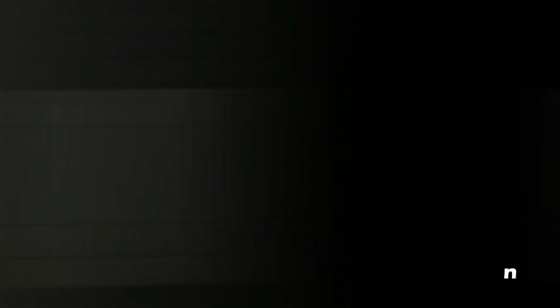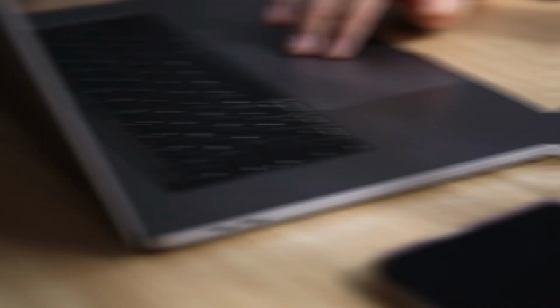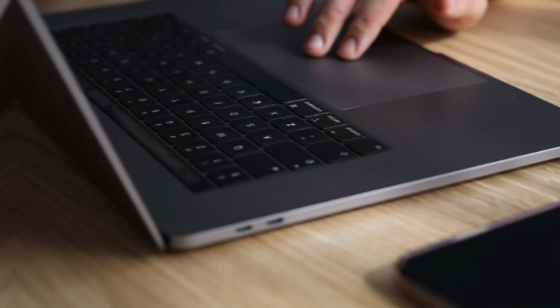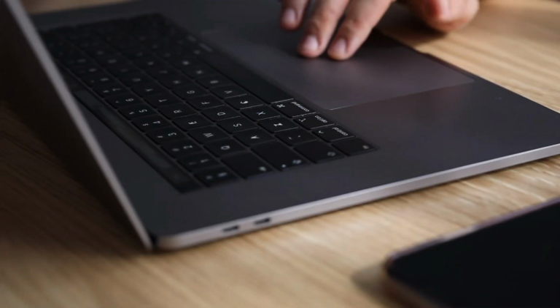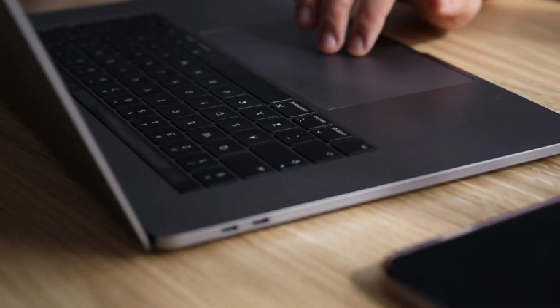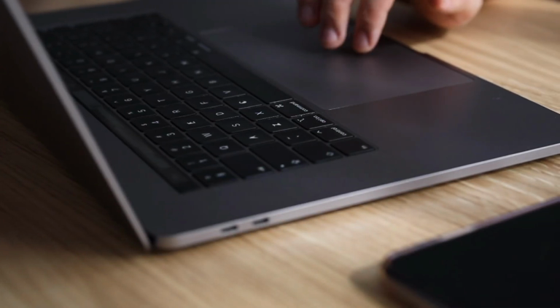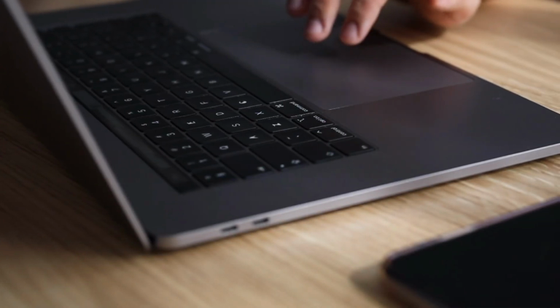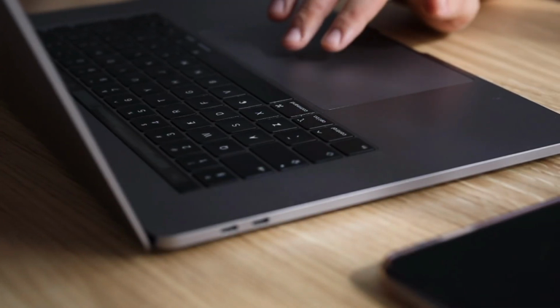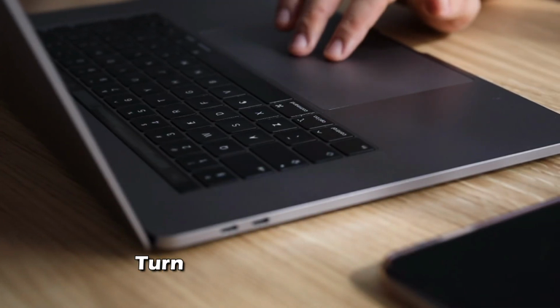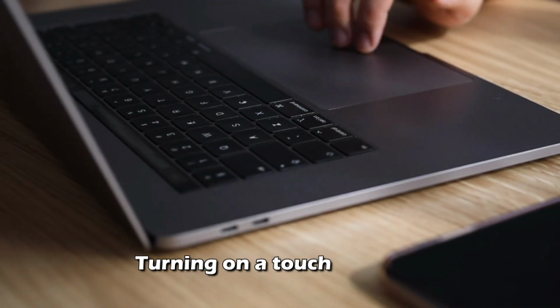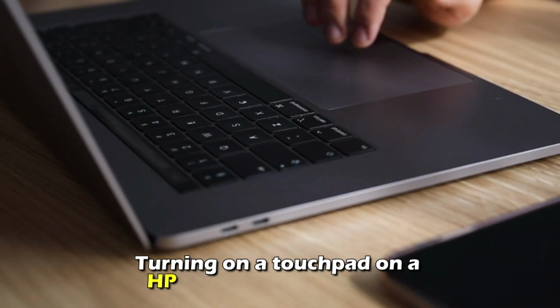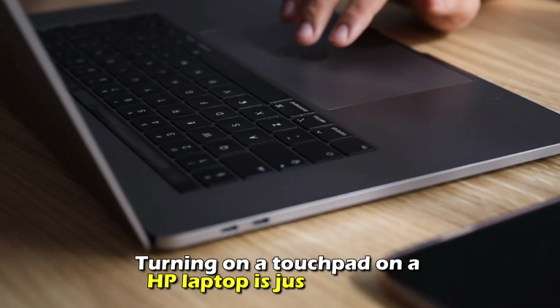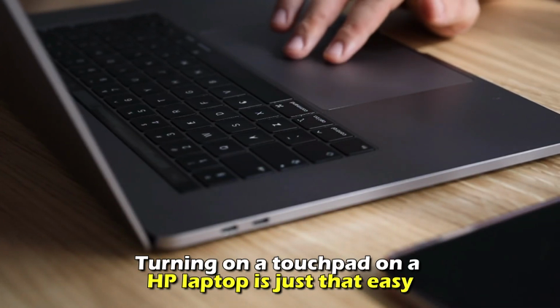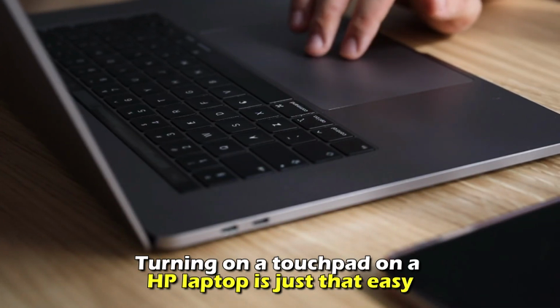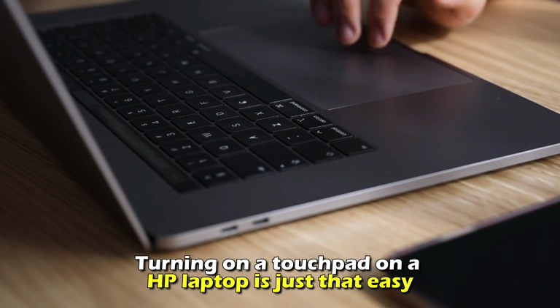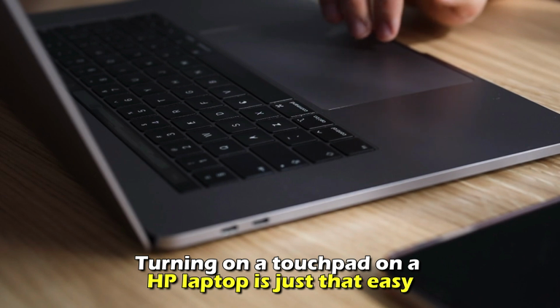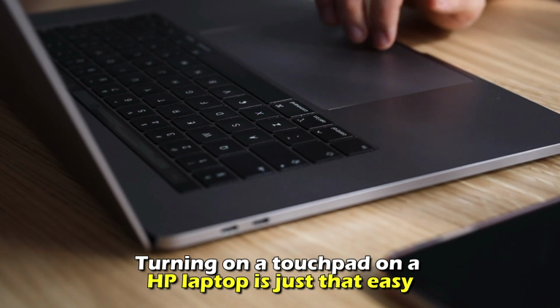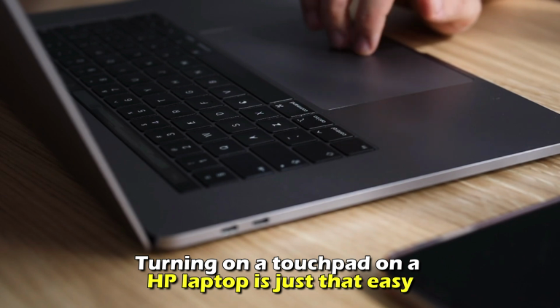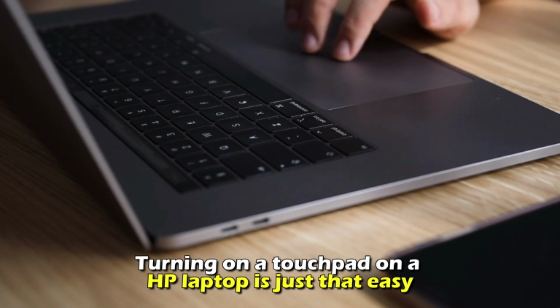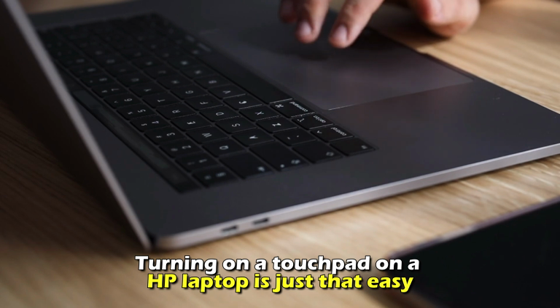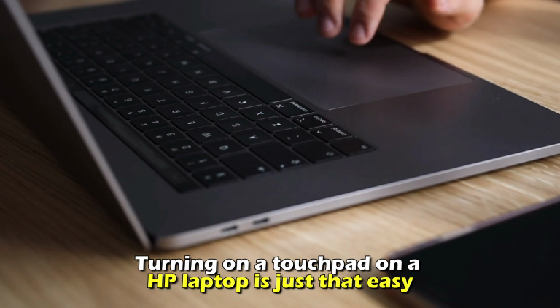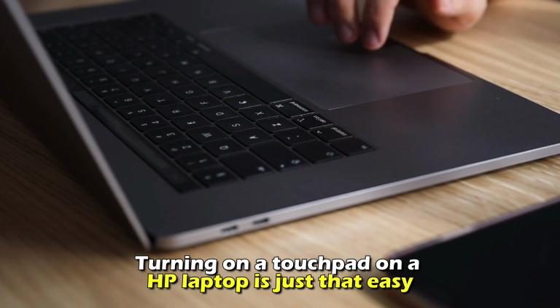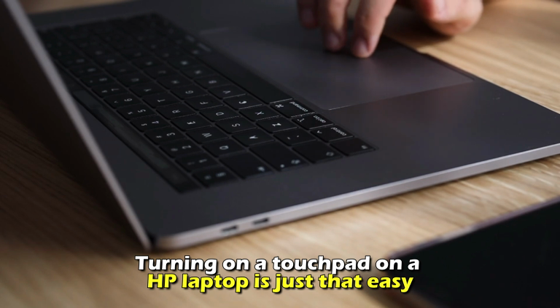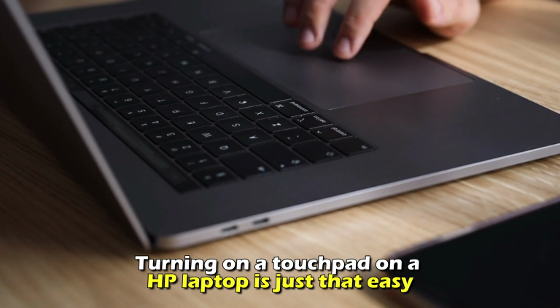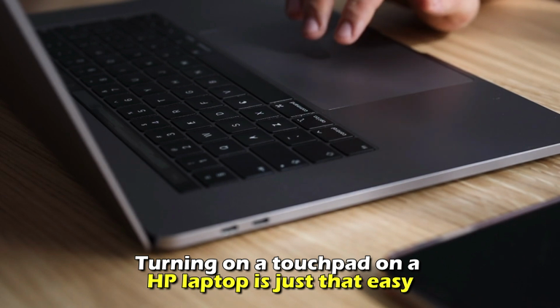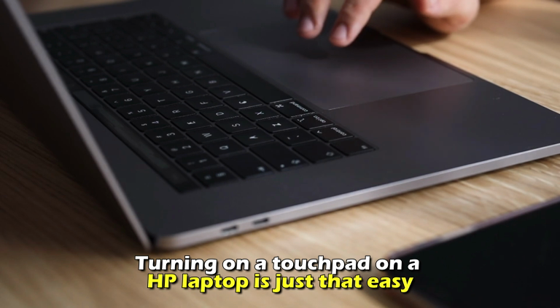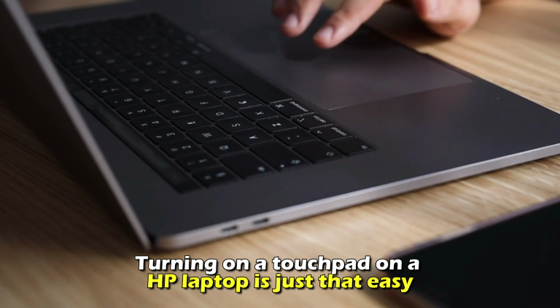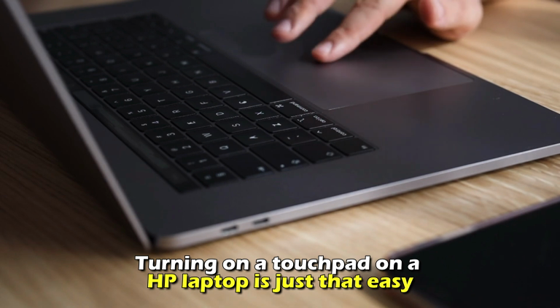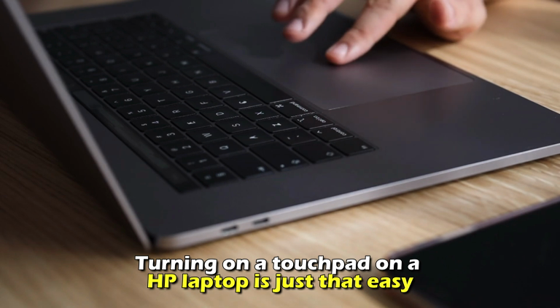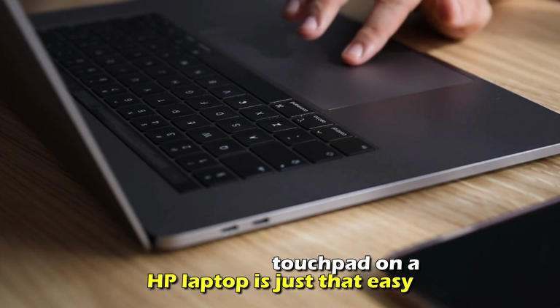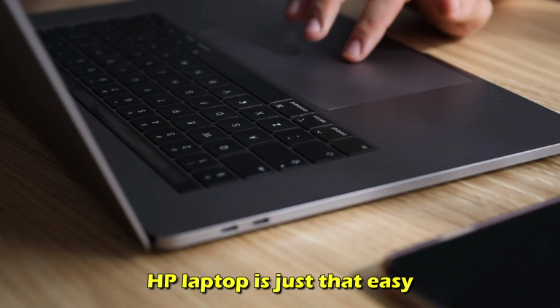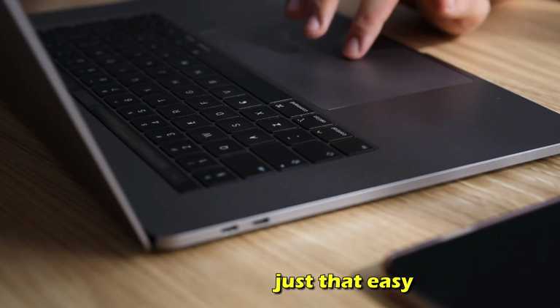And that's it. Turning on a touchpad on an HP laptop is just that easy.